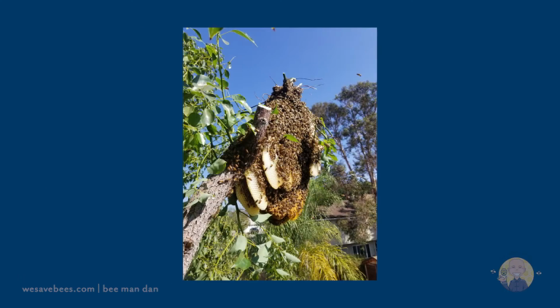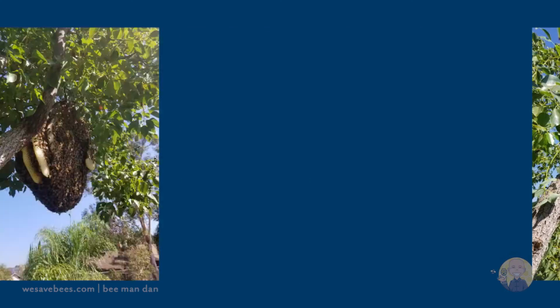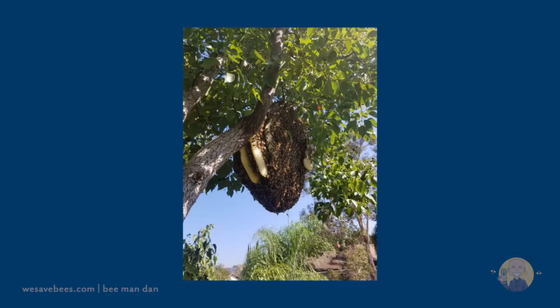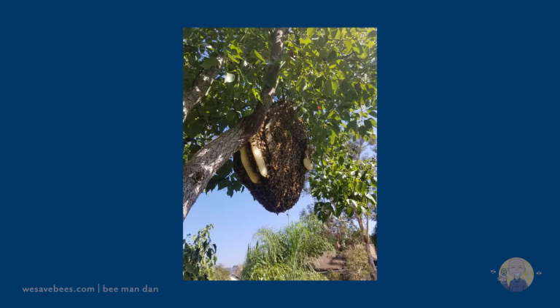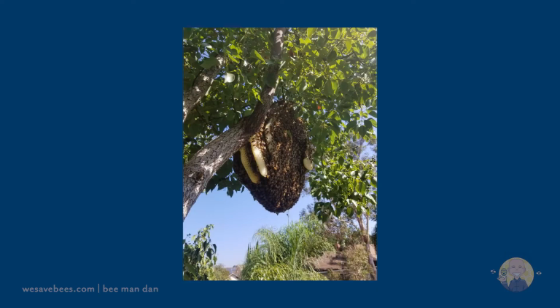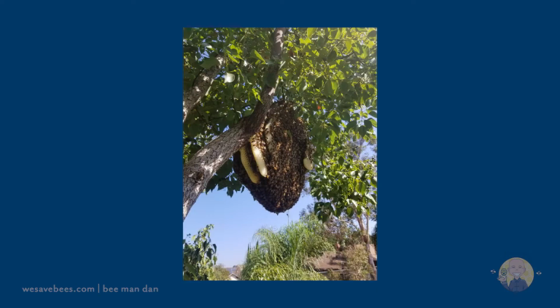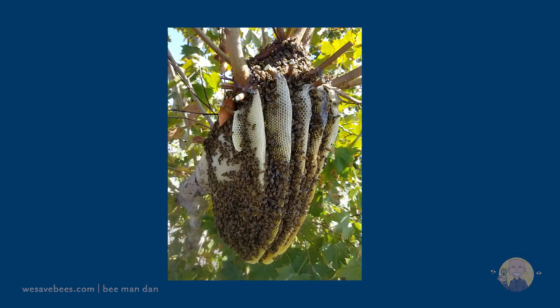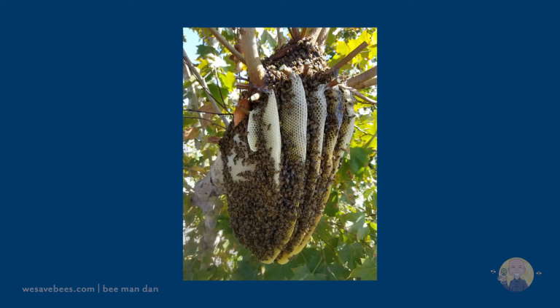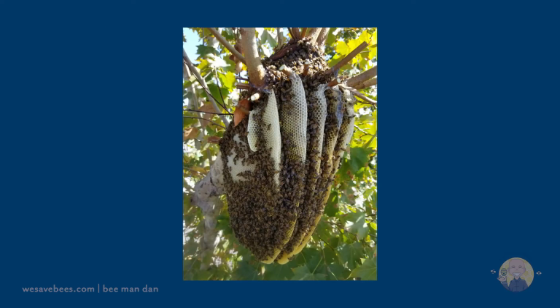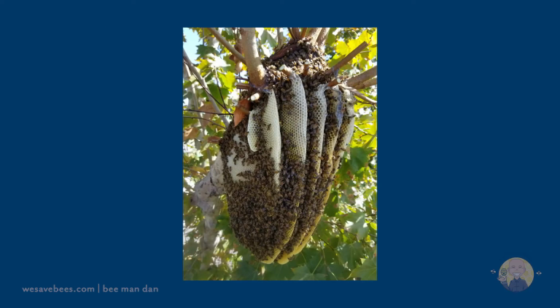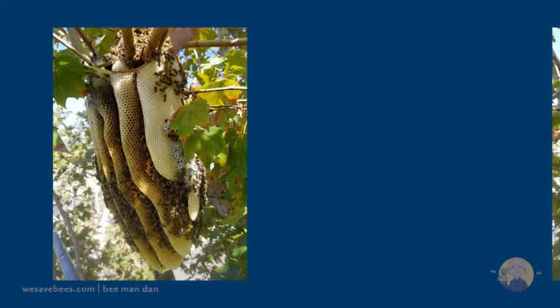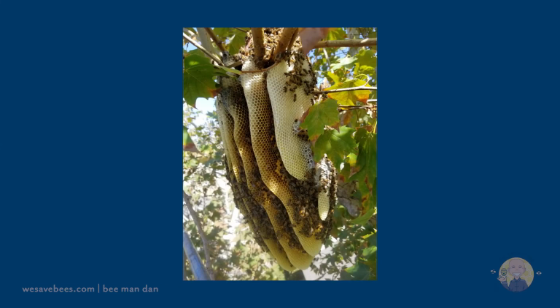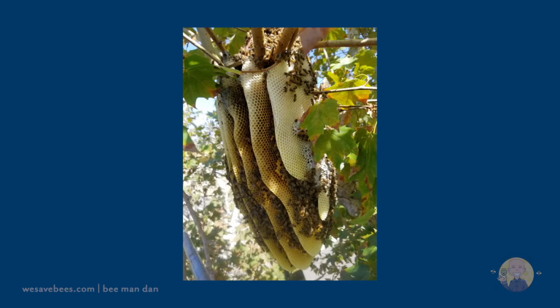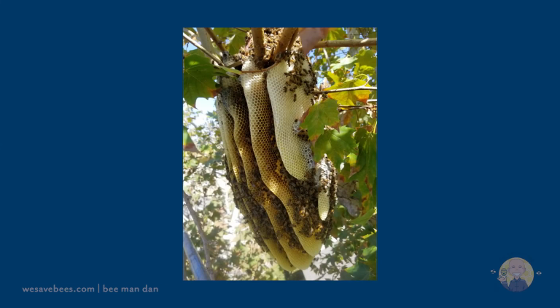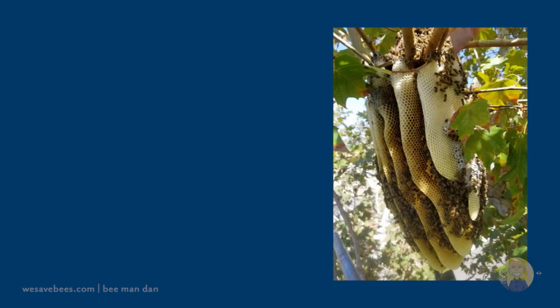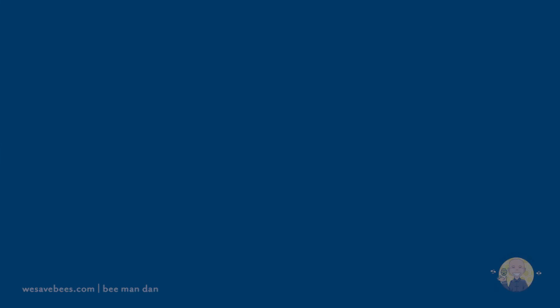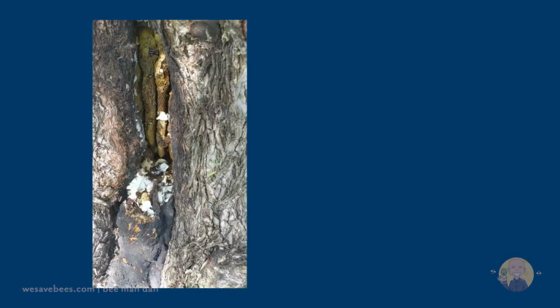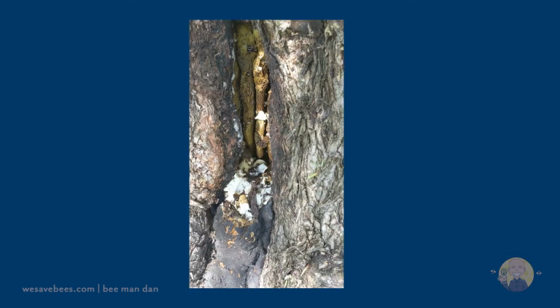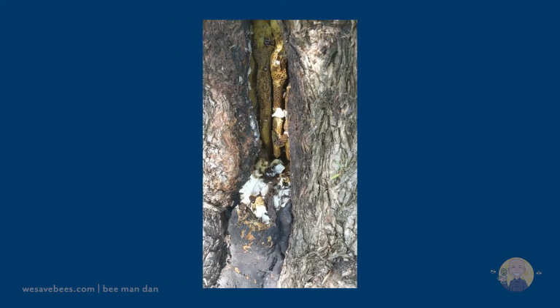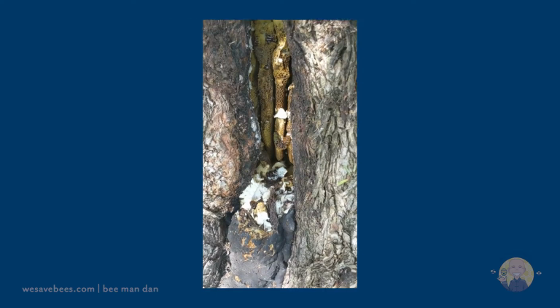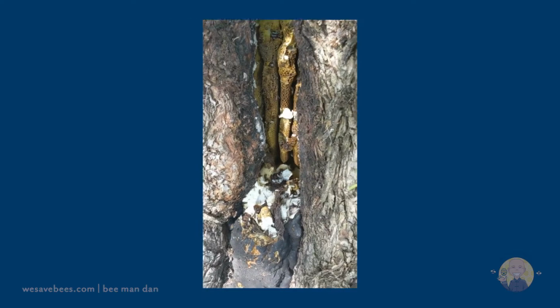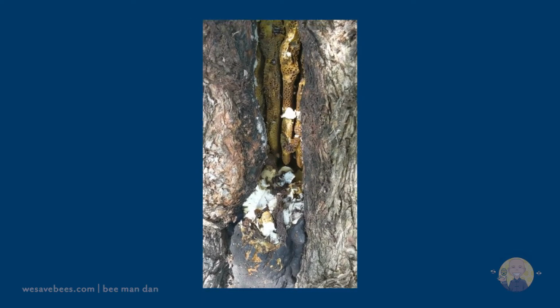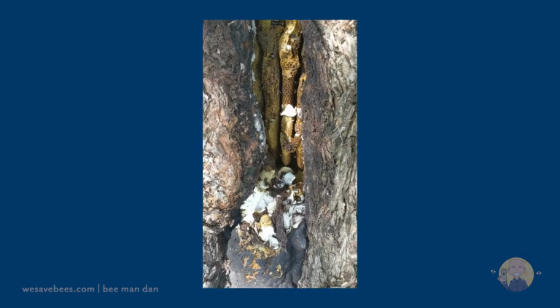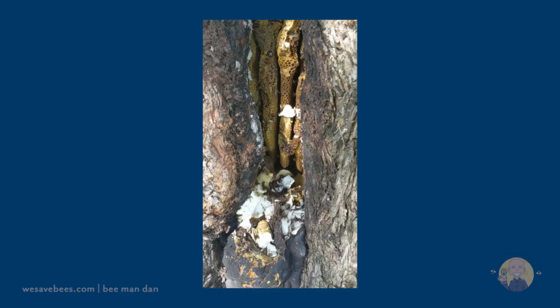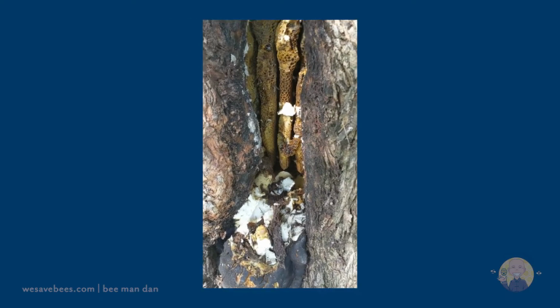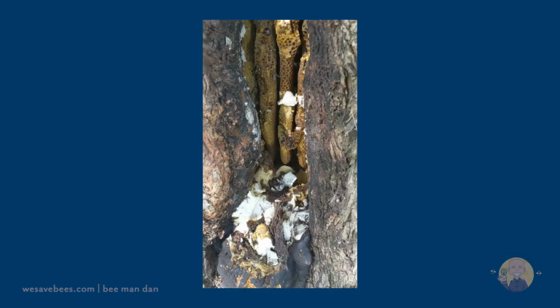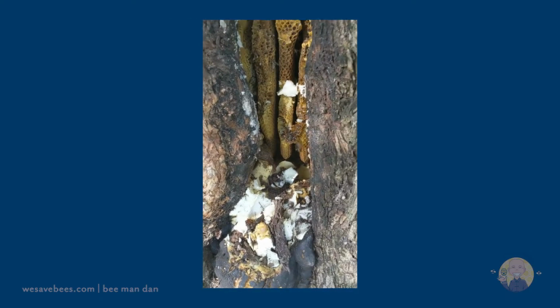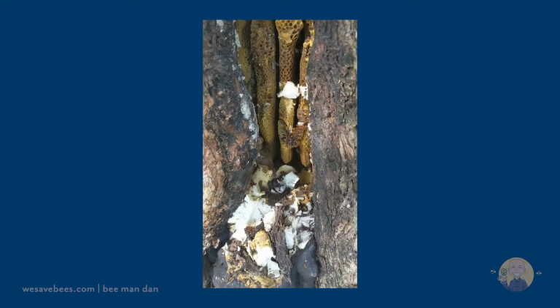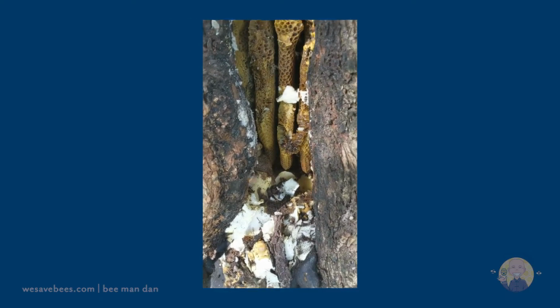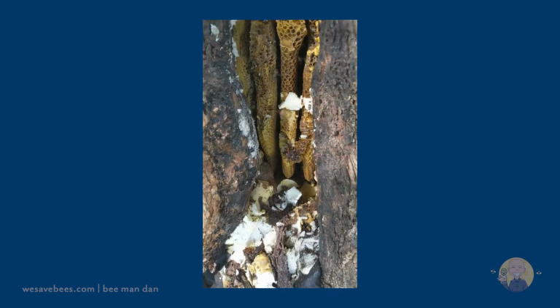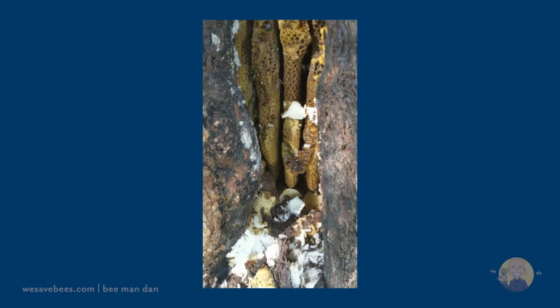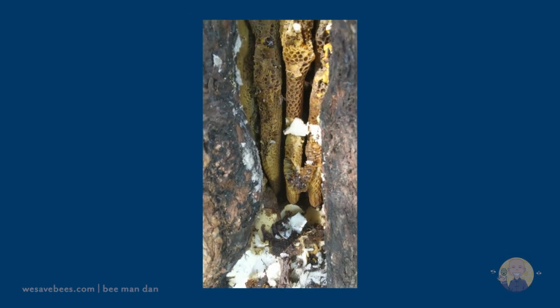Usually bees will settle in a safe enclosure, but on some occasions they'll start building their honeycomb right from the branches, or even in the trunk.